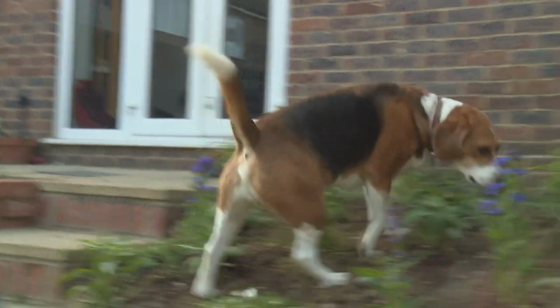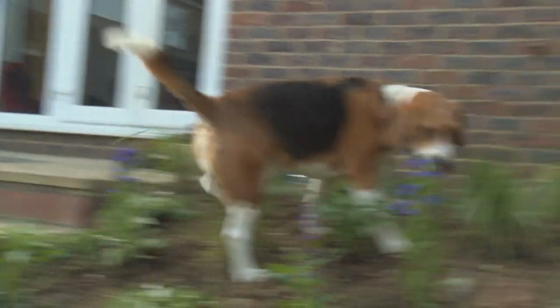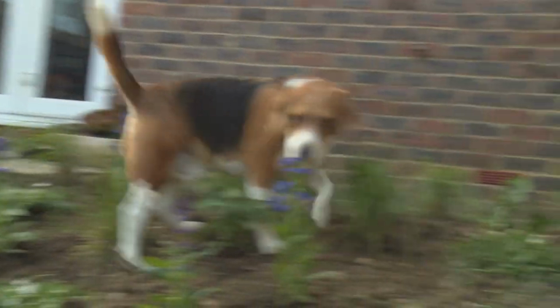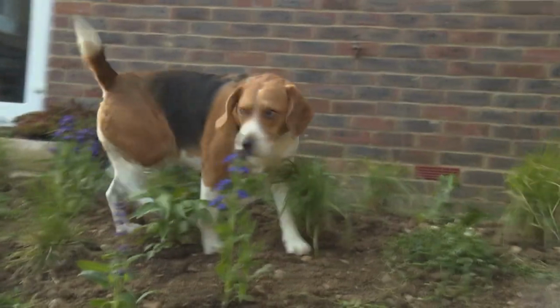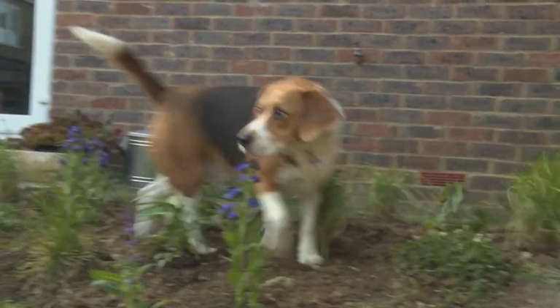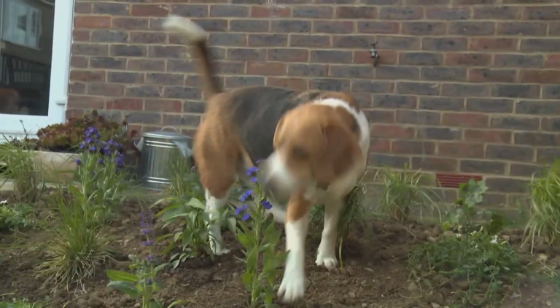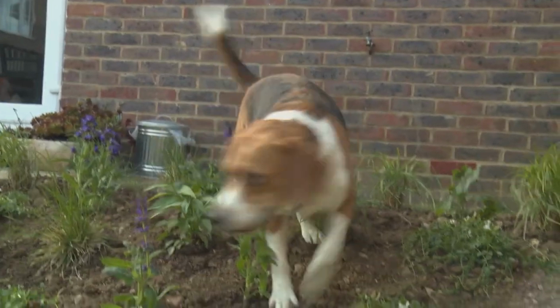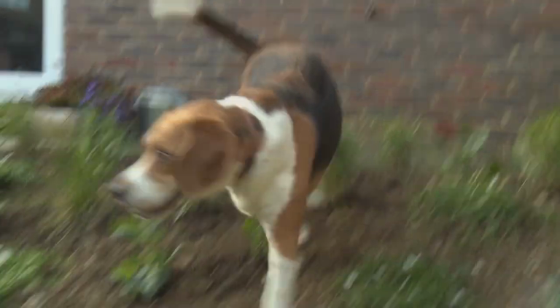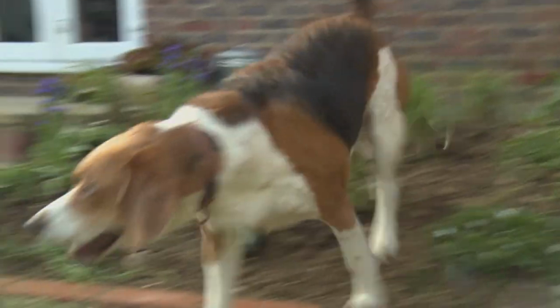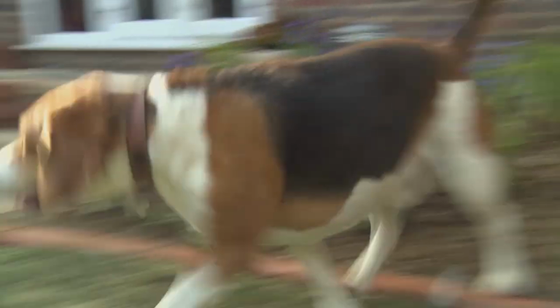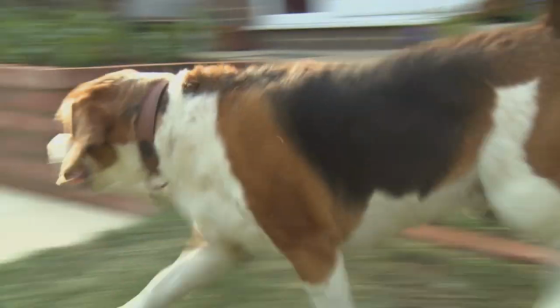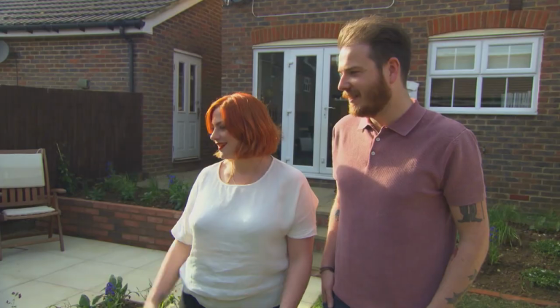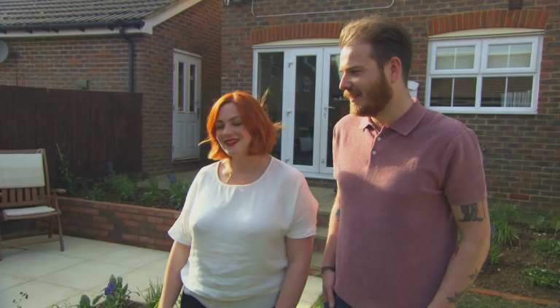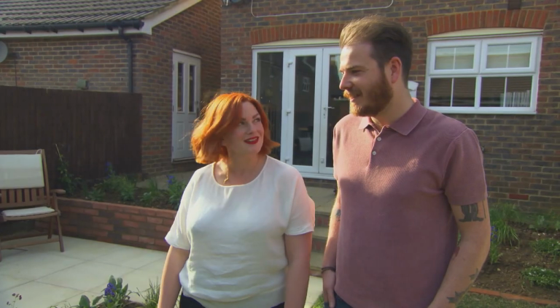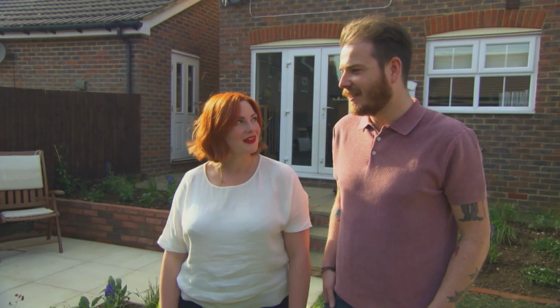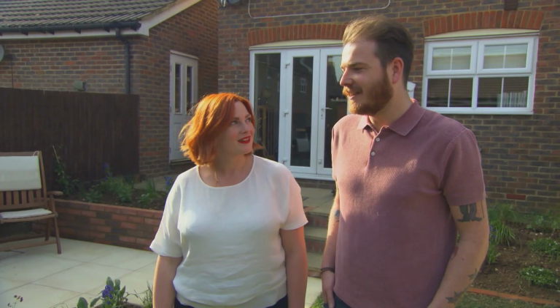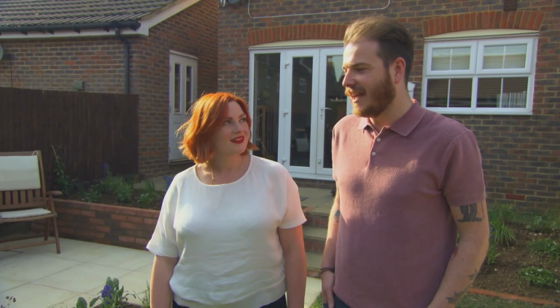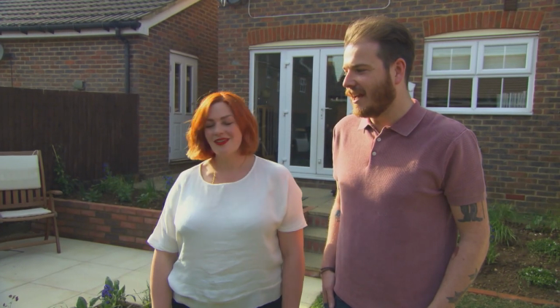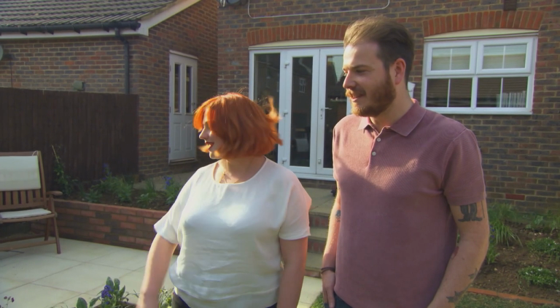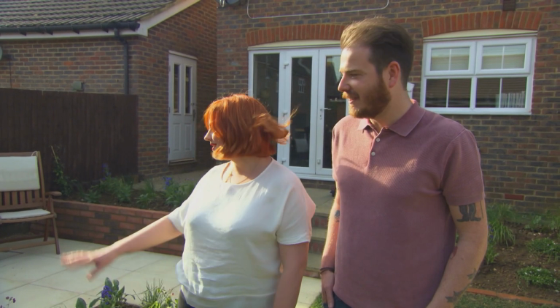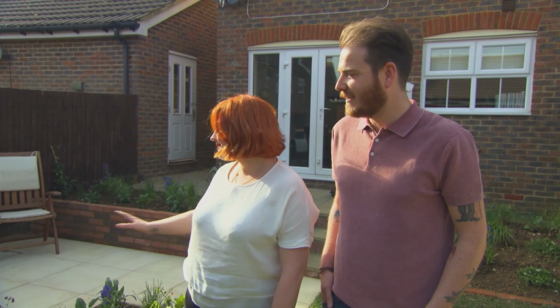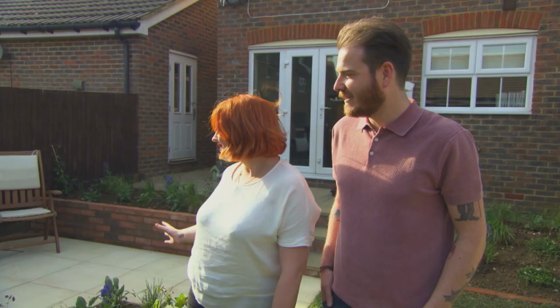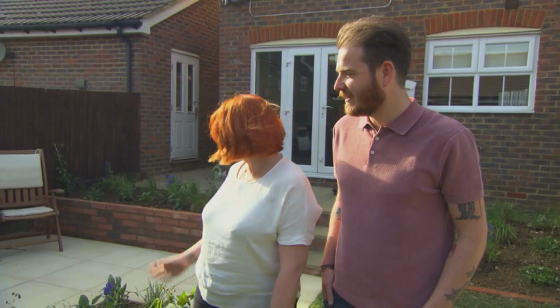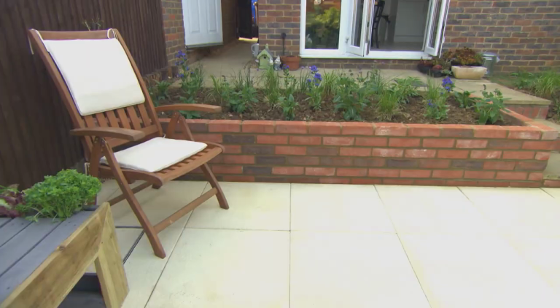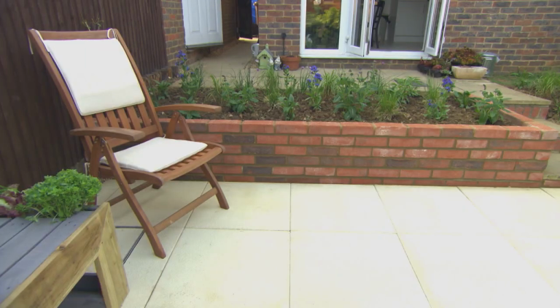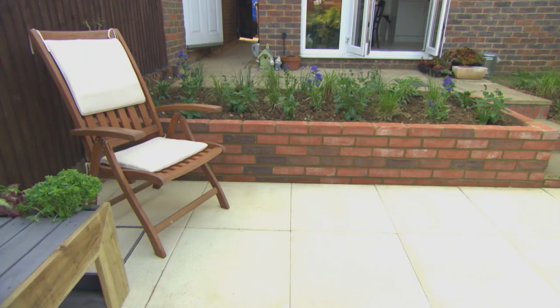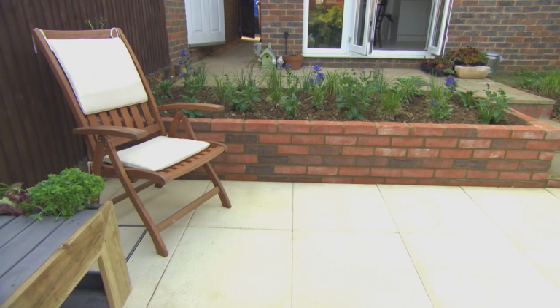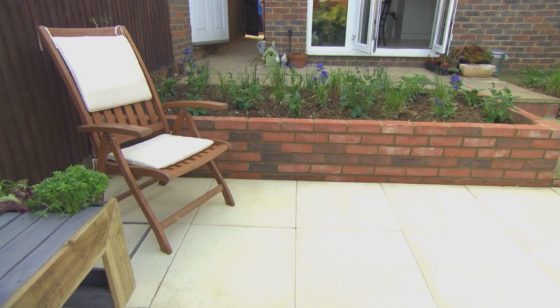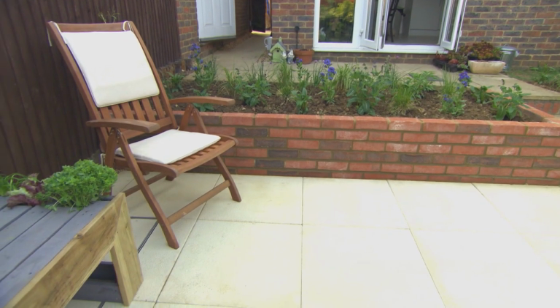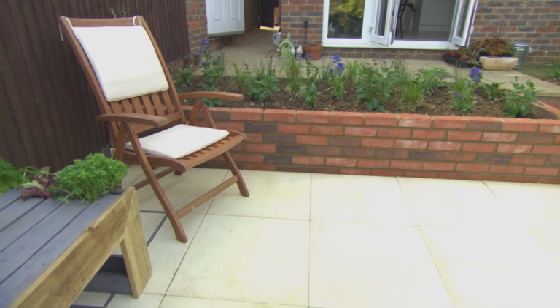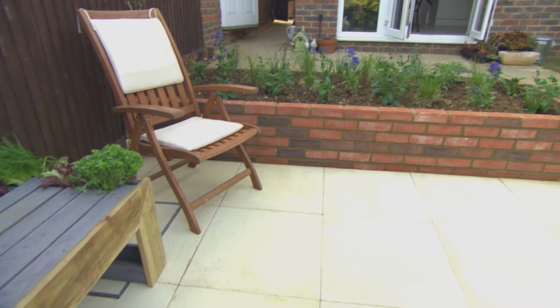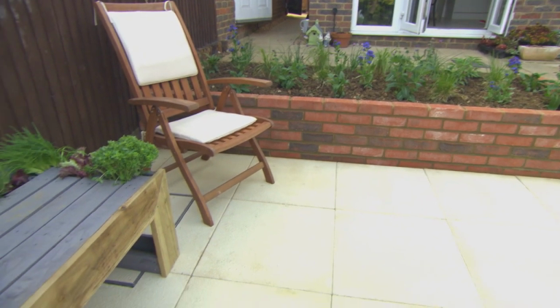Well, Doug seems to like it. Just love it. Nice area to sit. Love the plants.